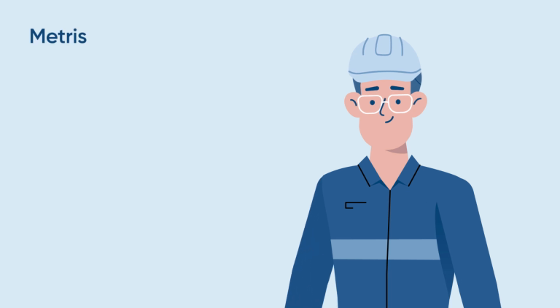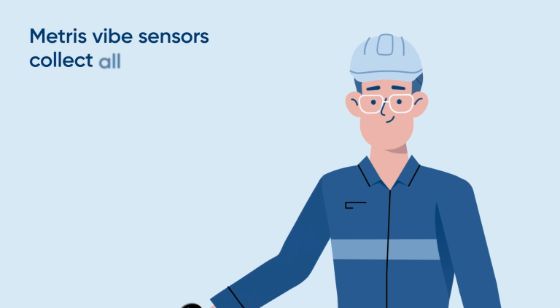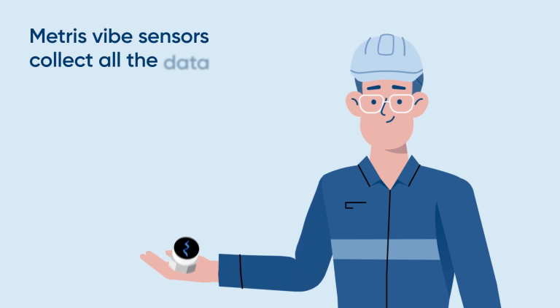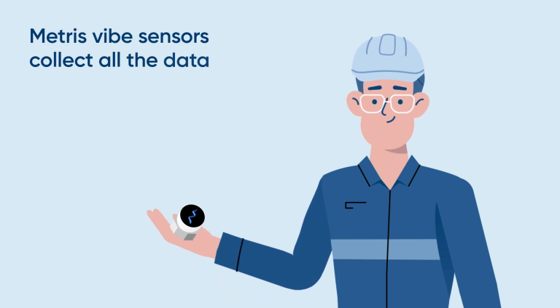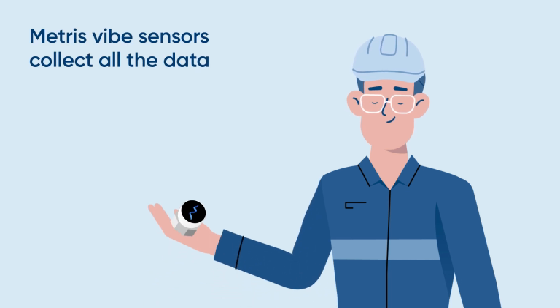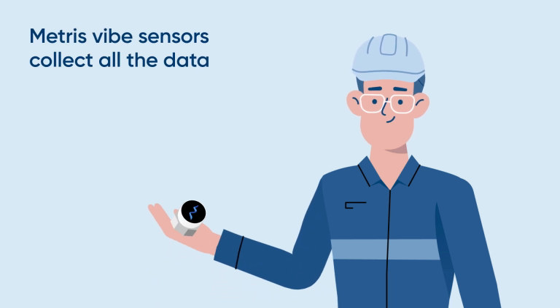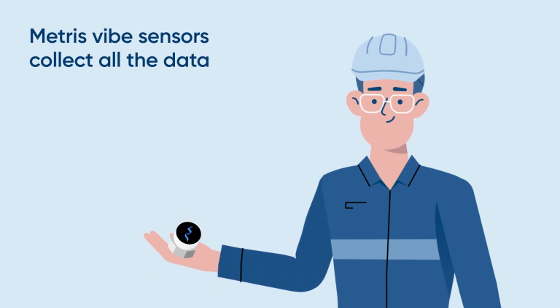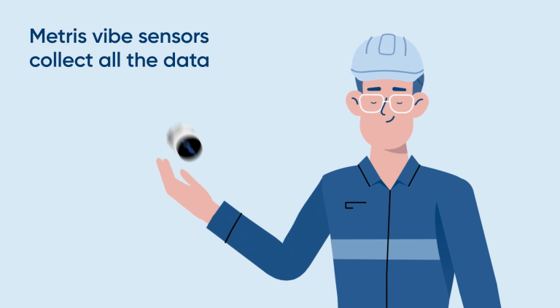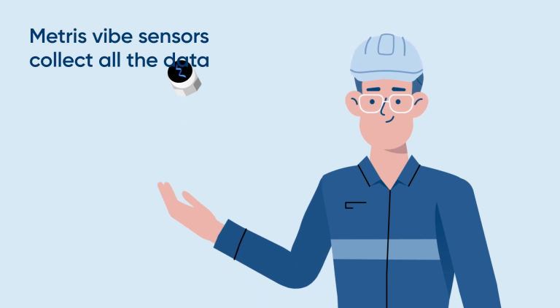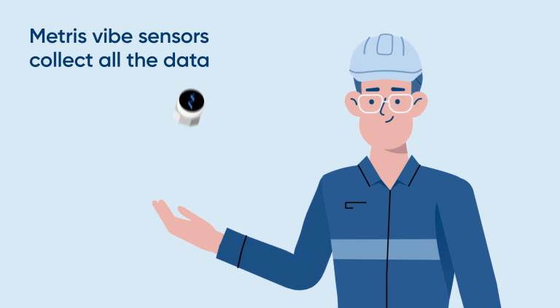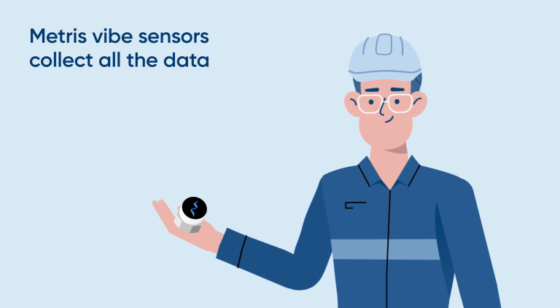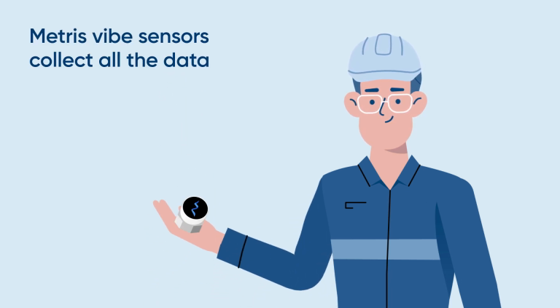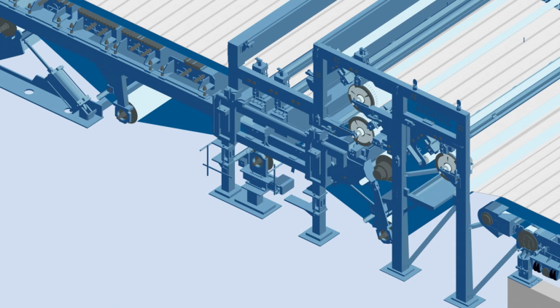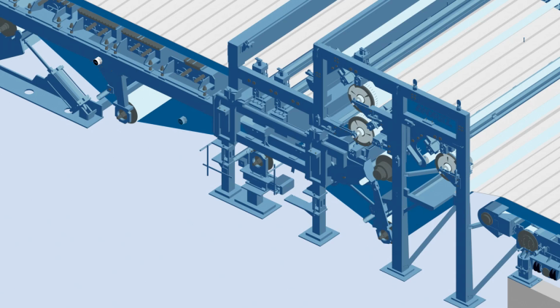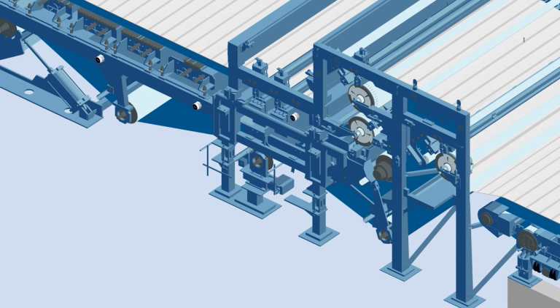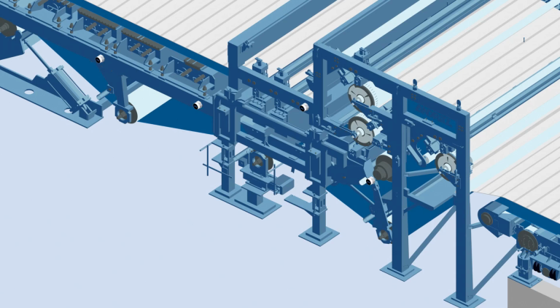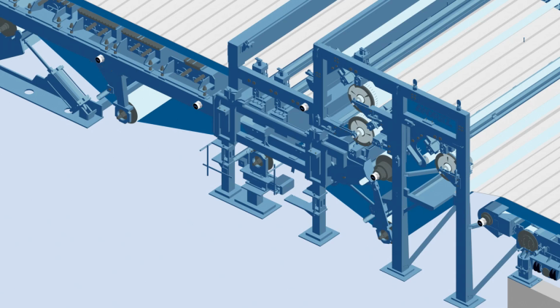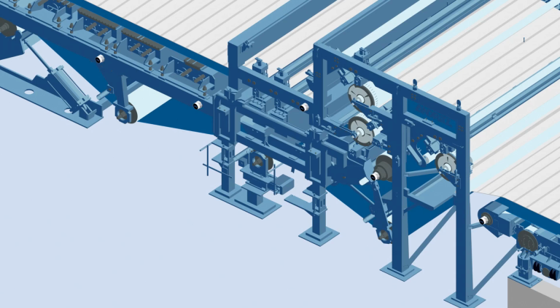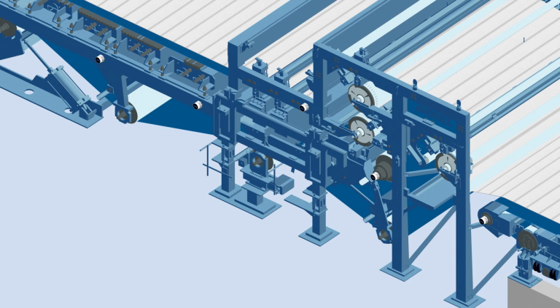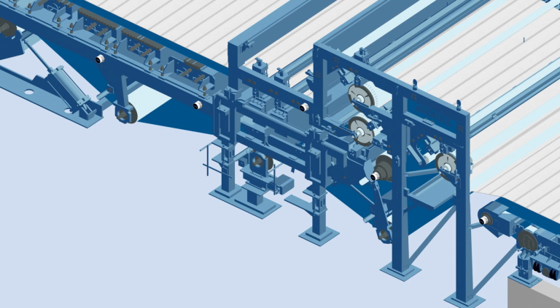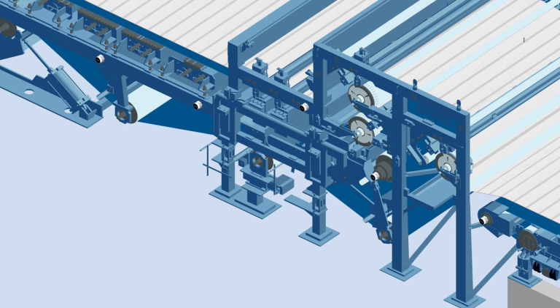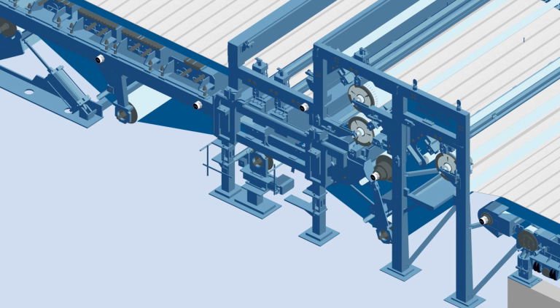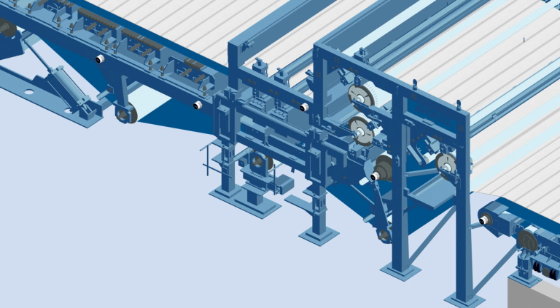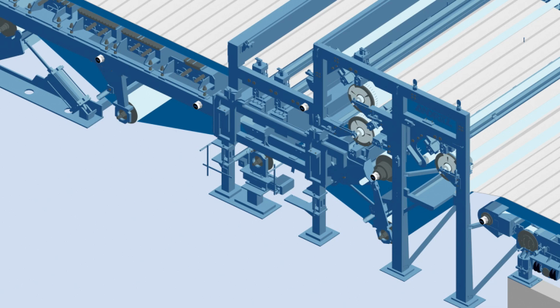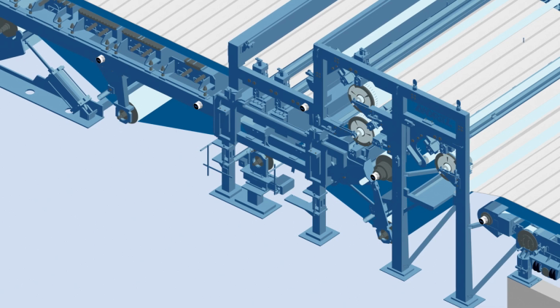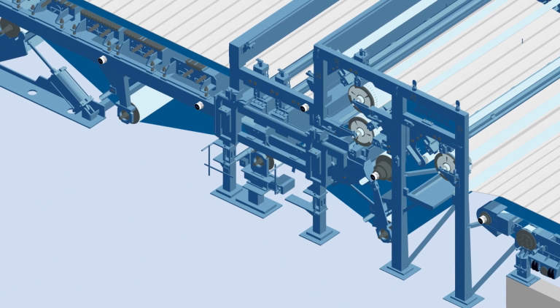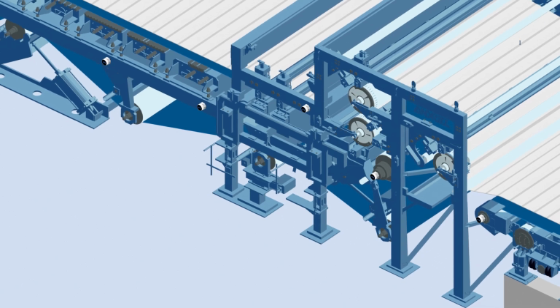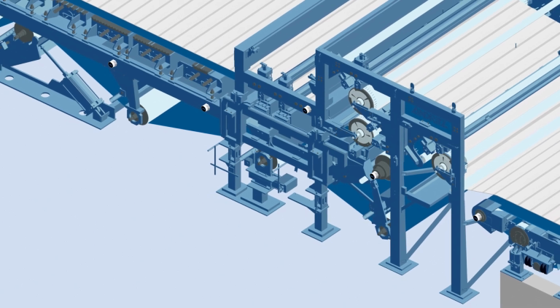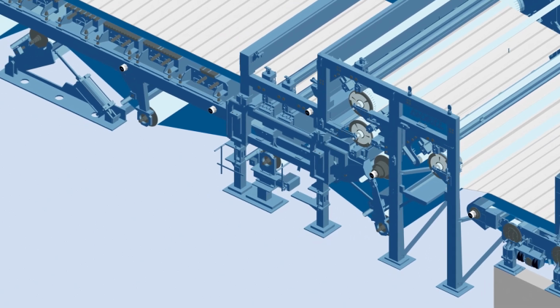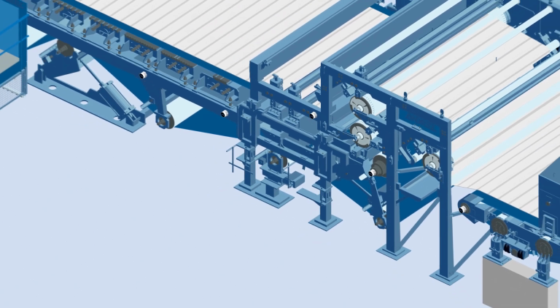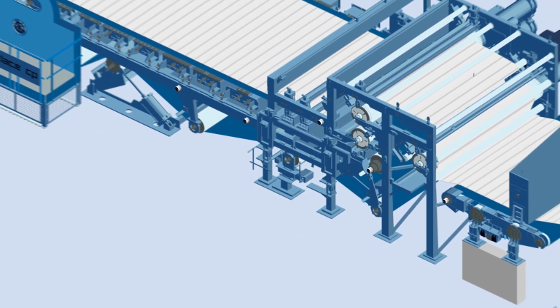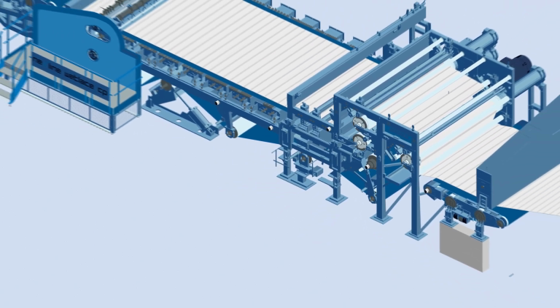METRIS VIBE sensors collect all the data. They are installed in your machine and continuously monitor the machine processing.